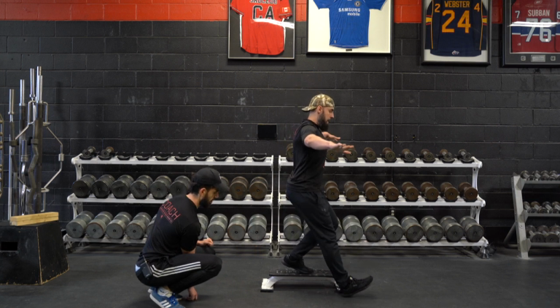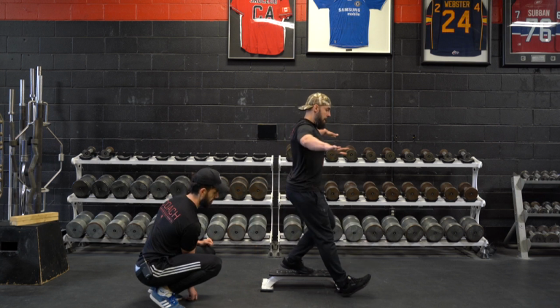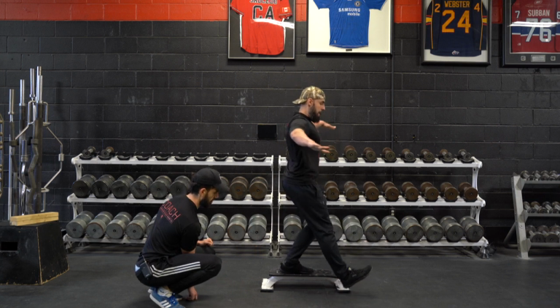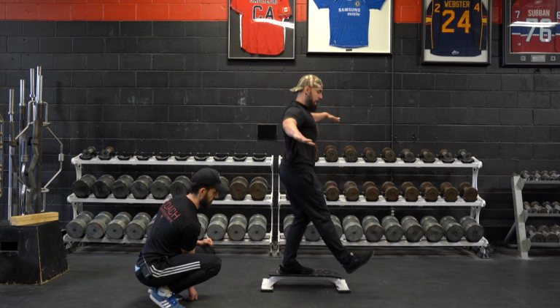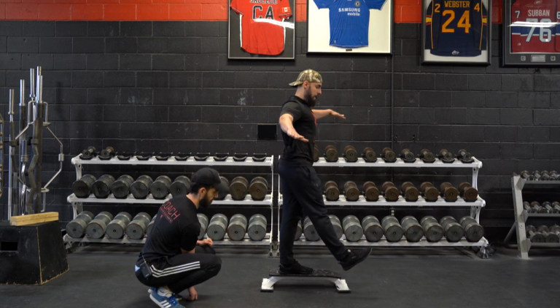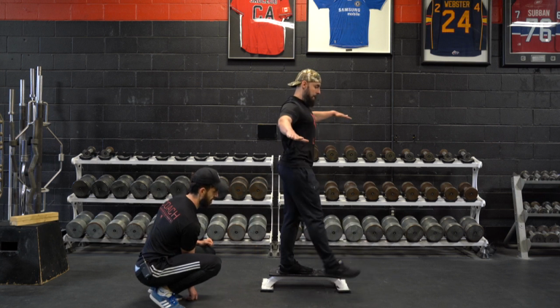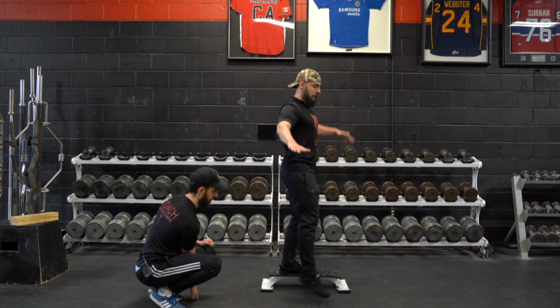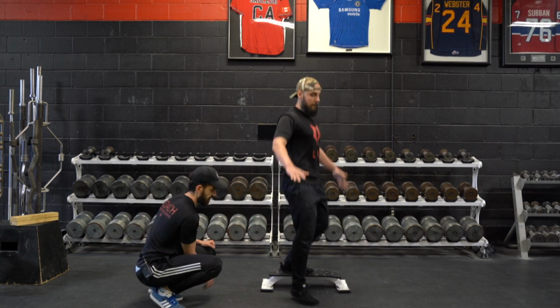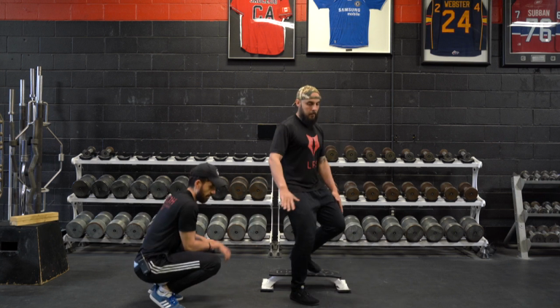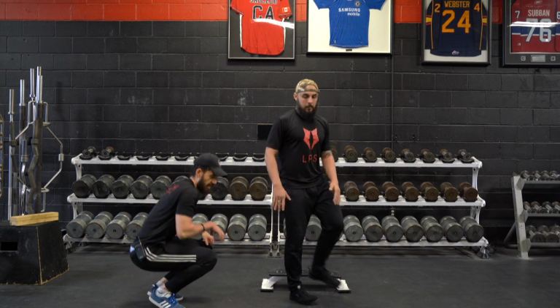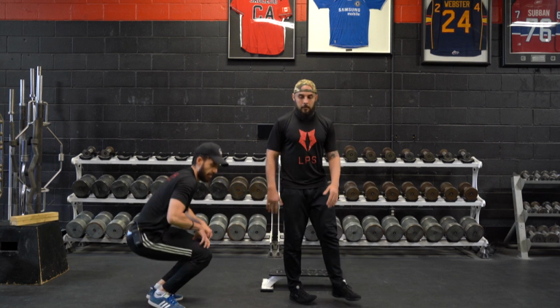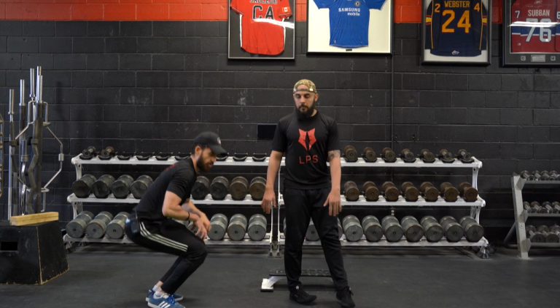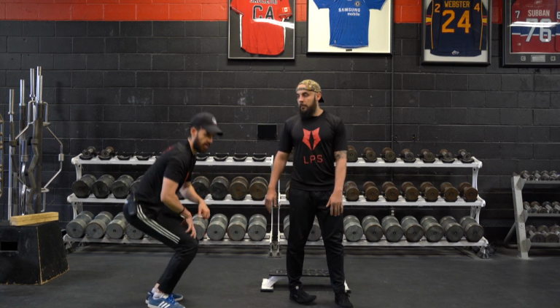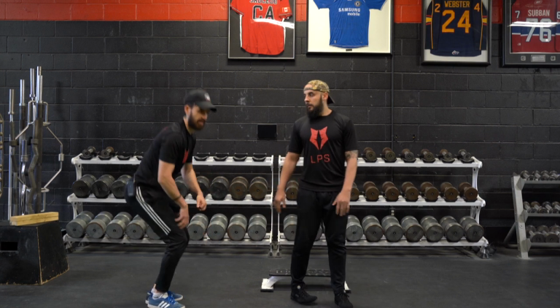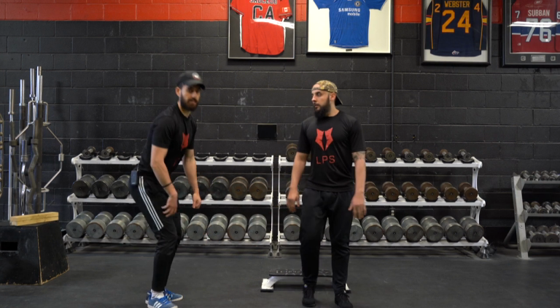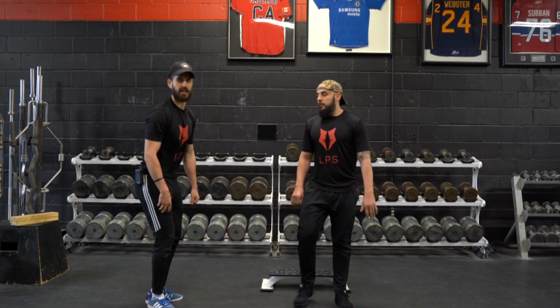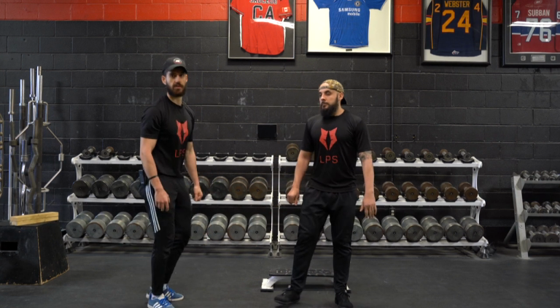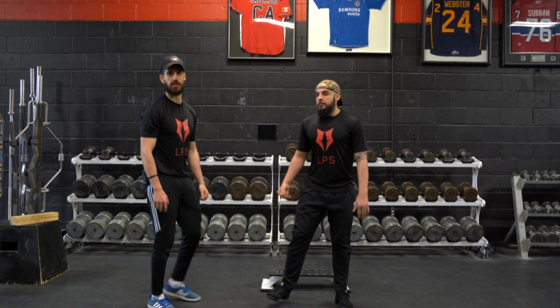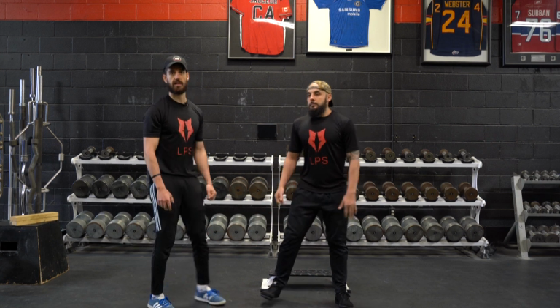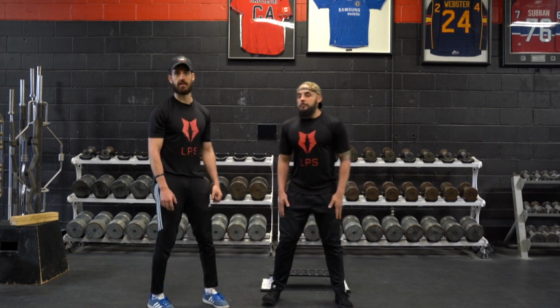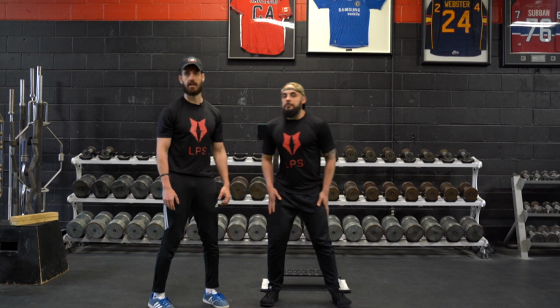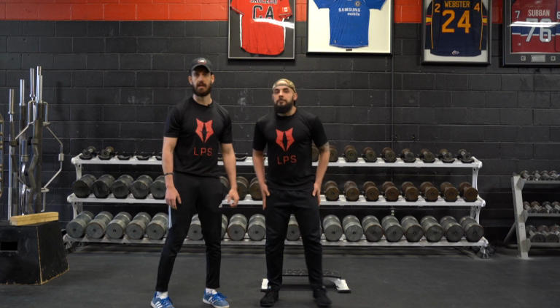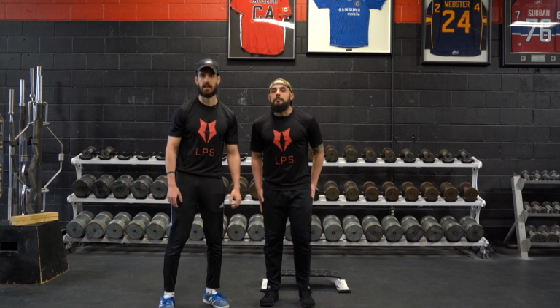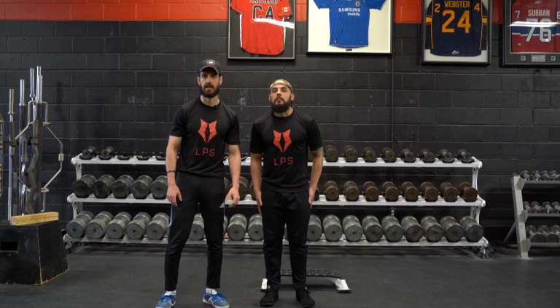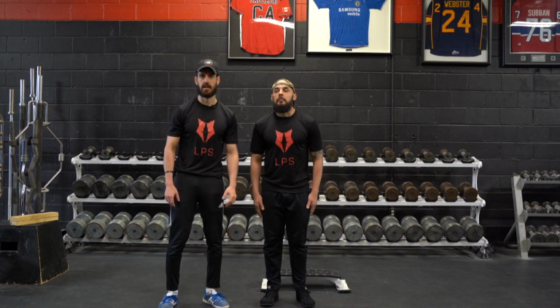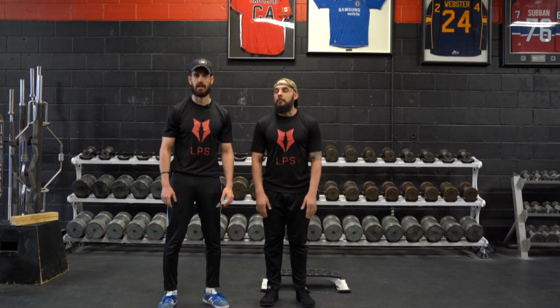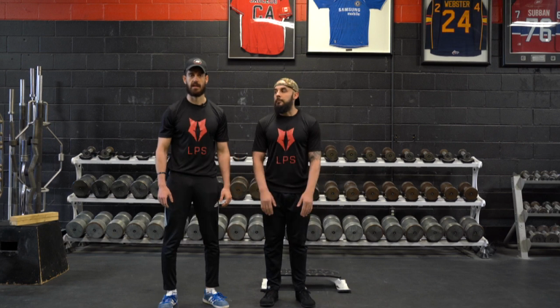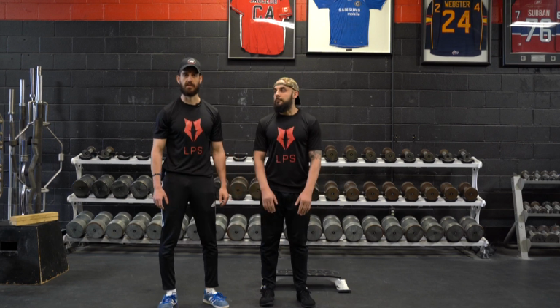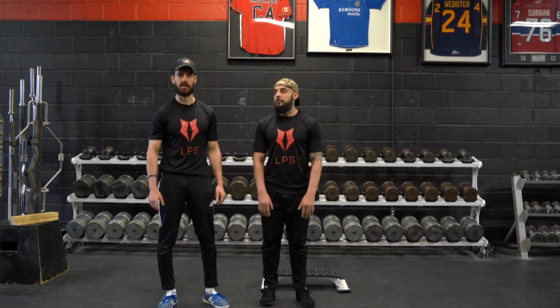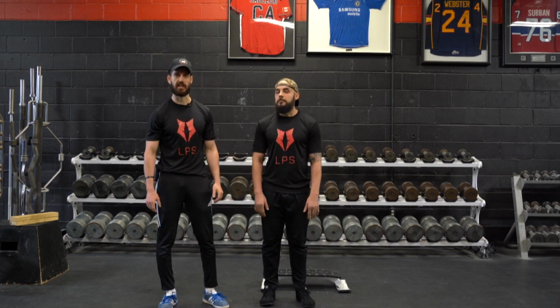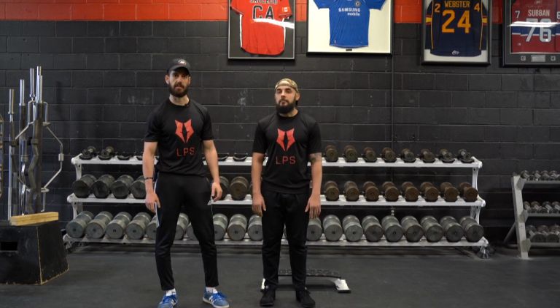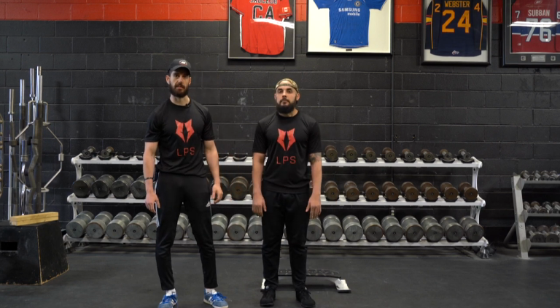So this is great for building up VMO strength, hip flexor strength, and overall leg development.